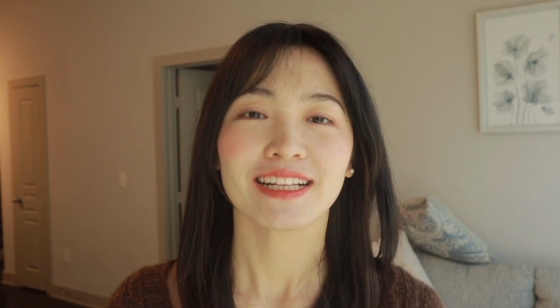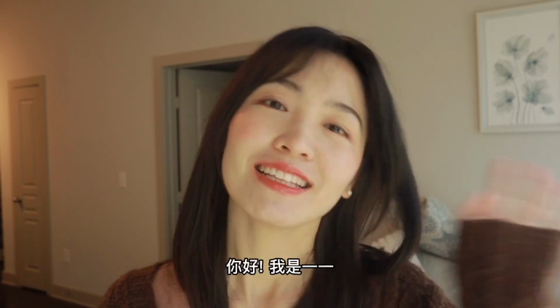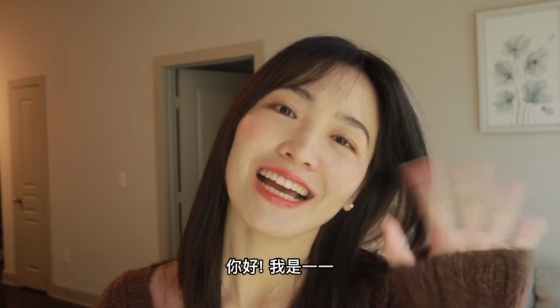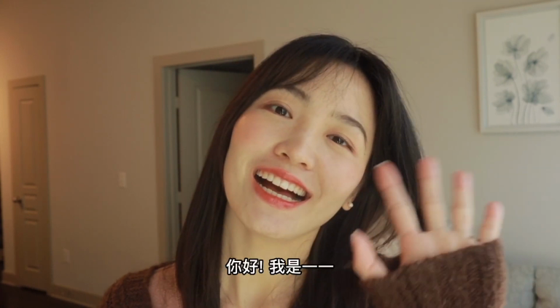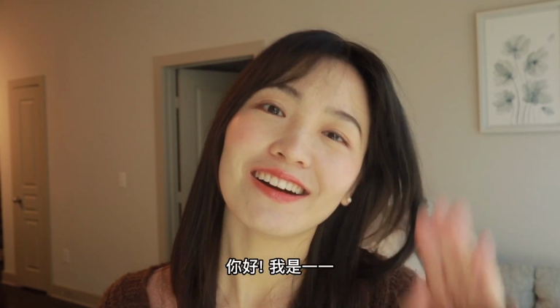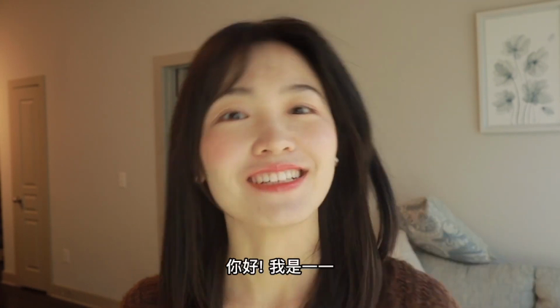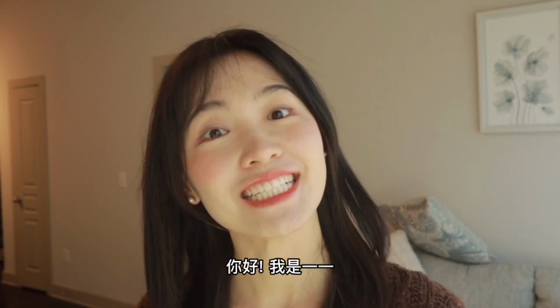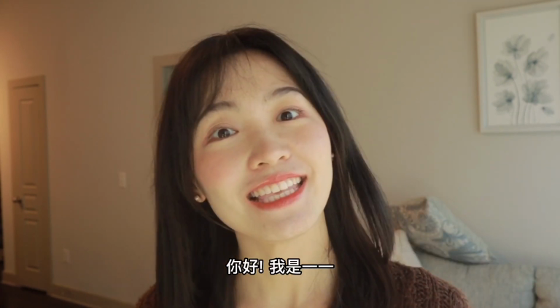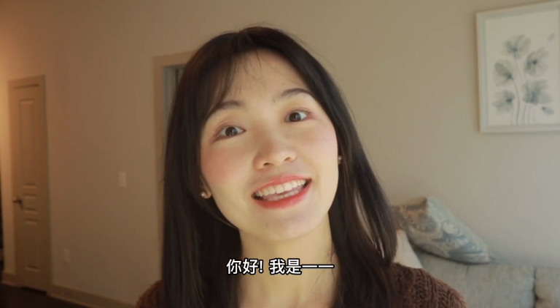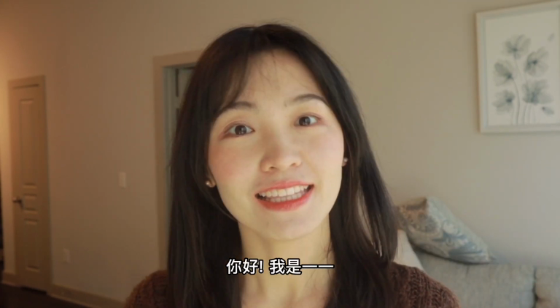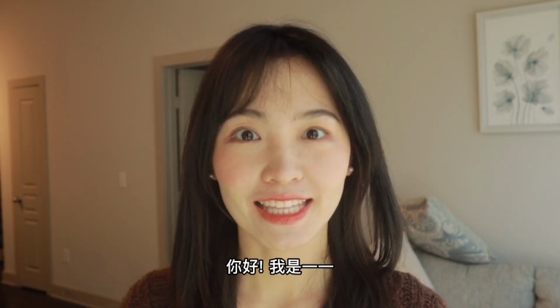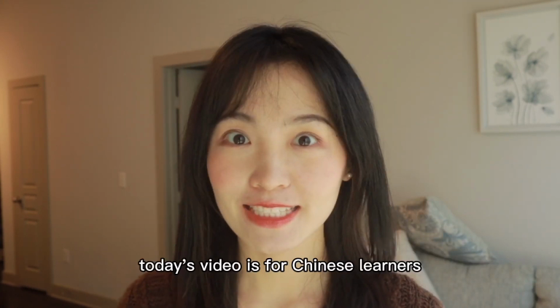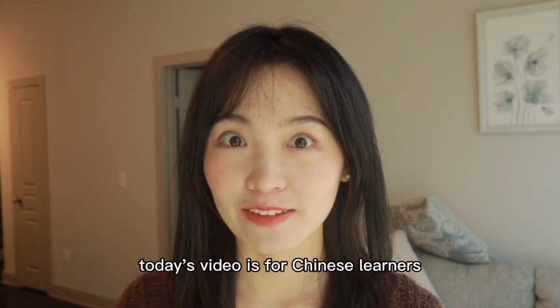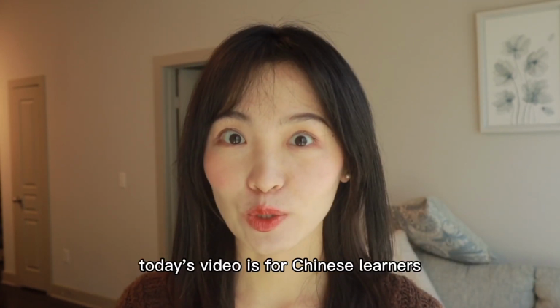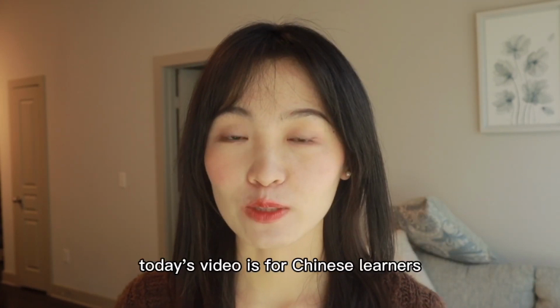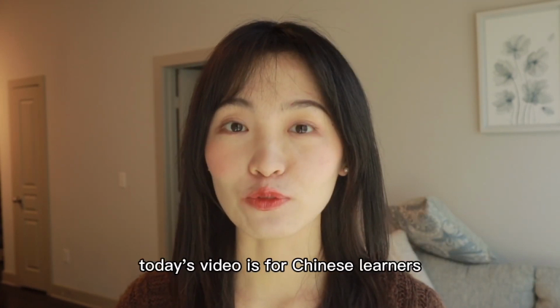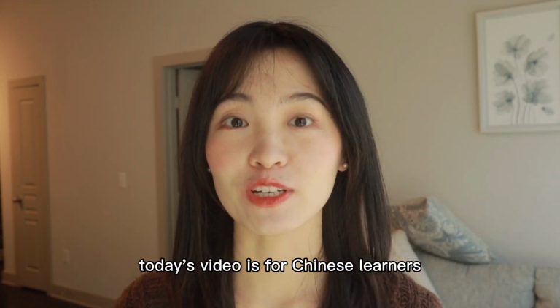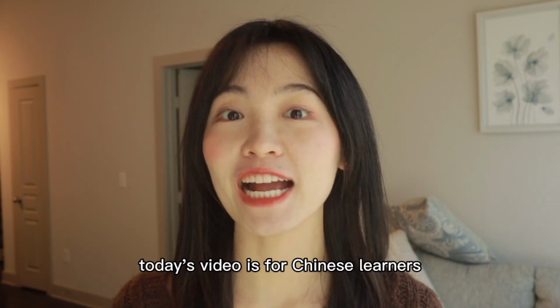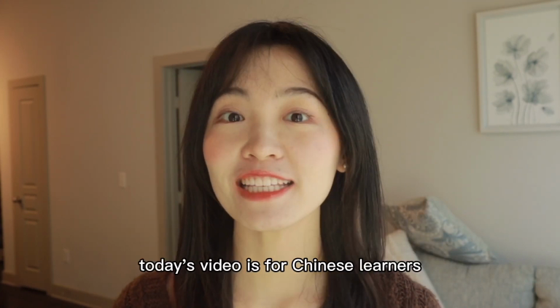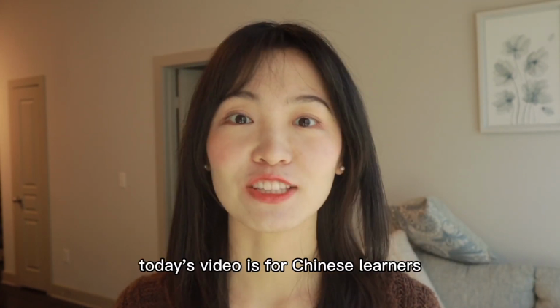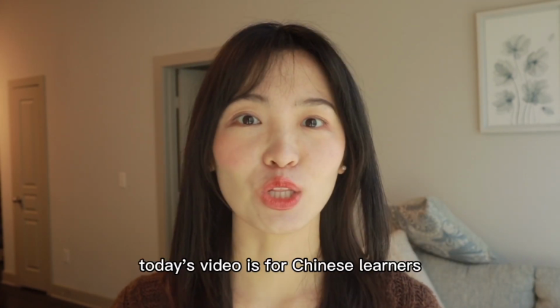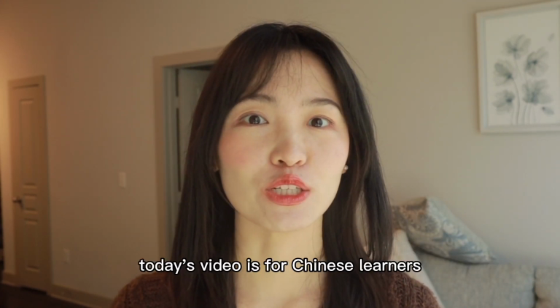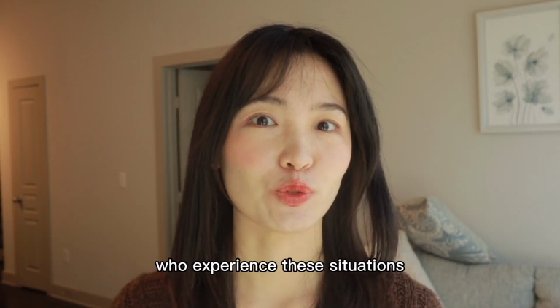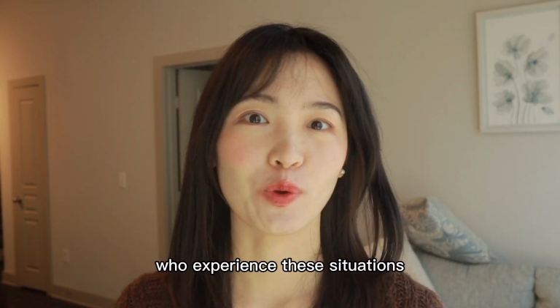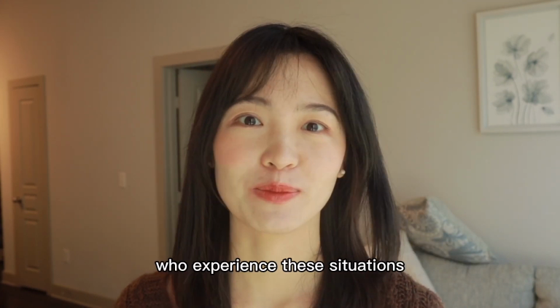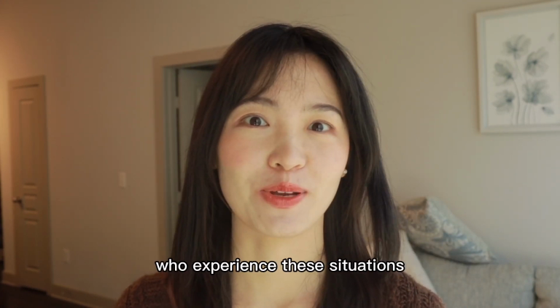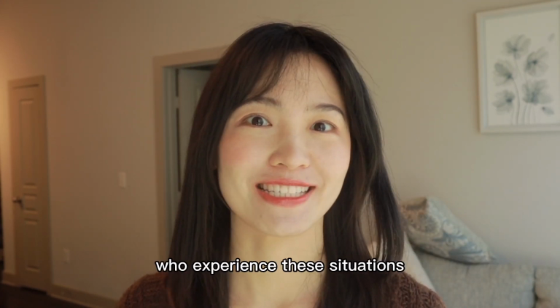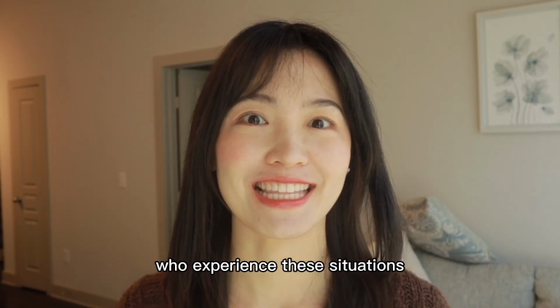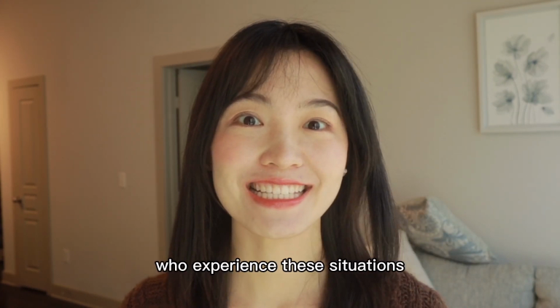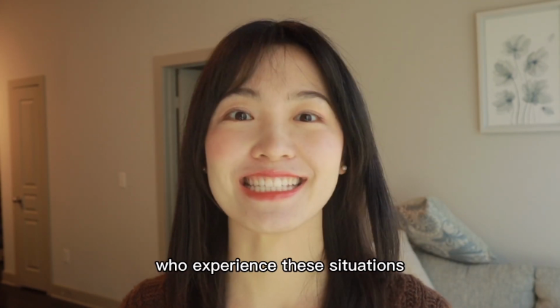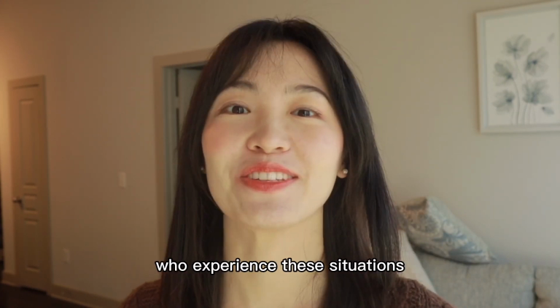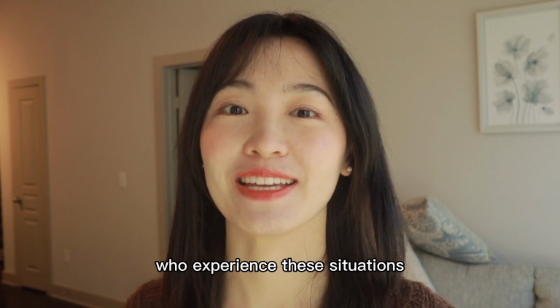Hello, I'm Yi. Today's video is for Chinese learners who experience these sentences.